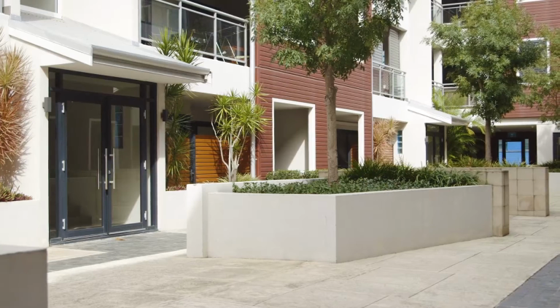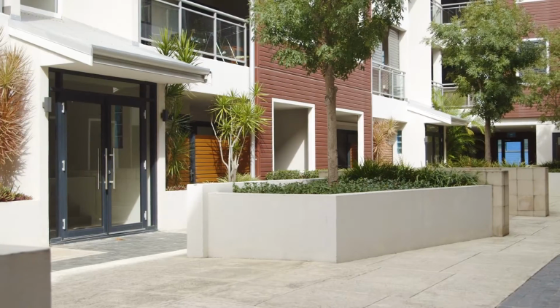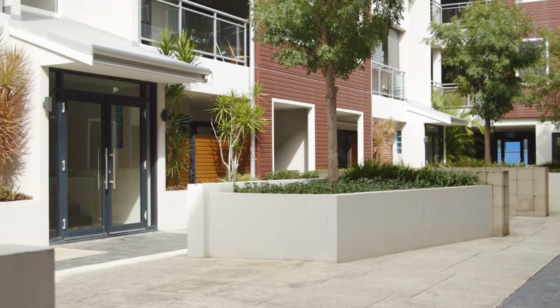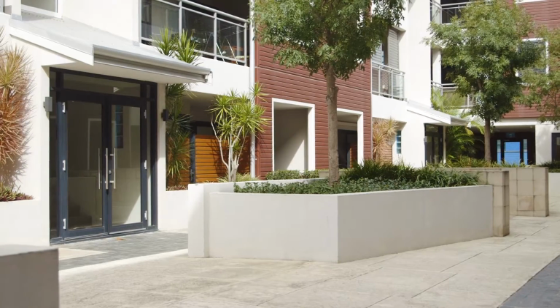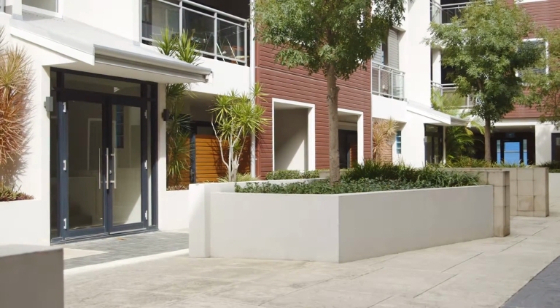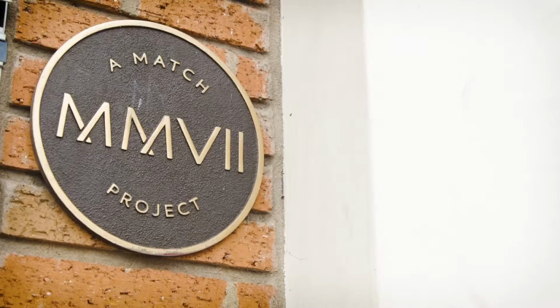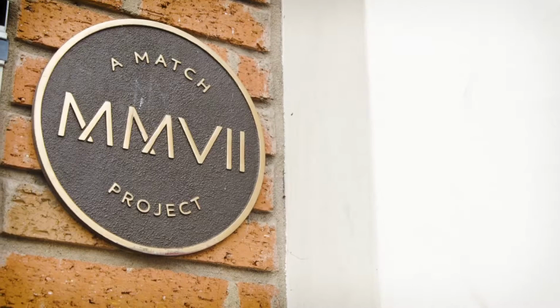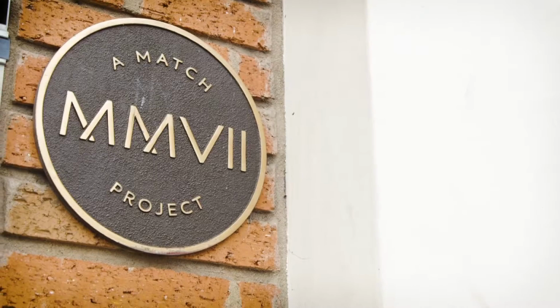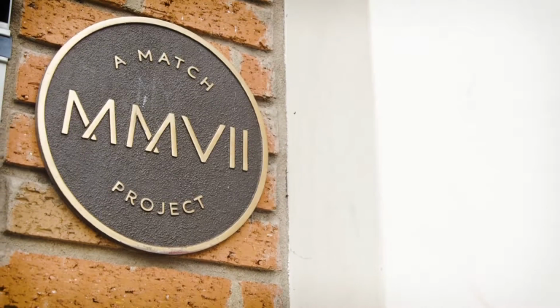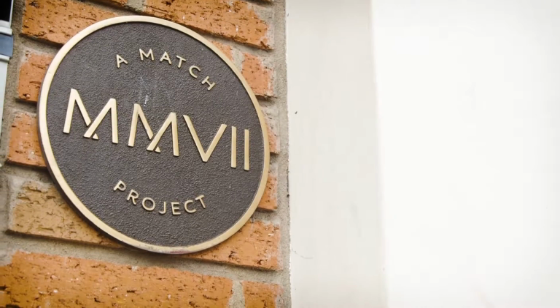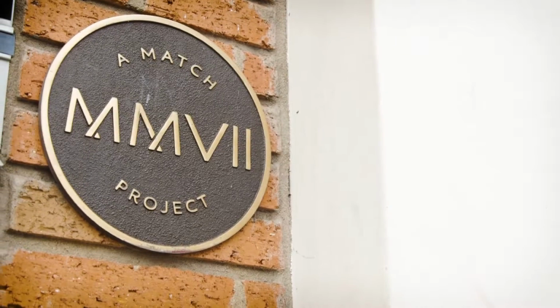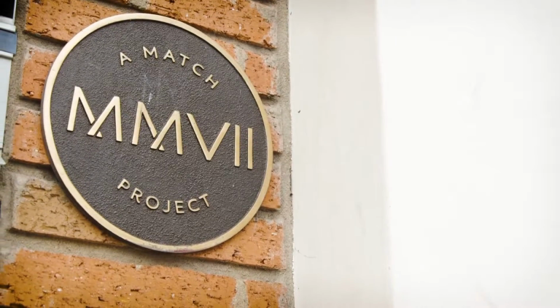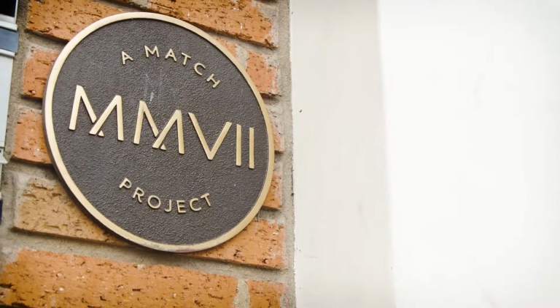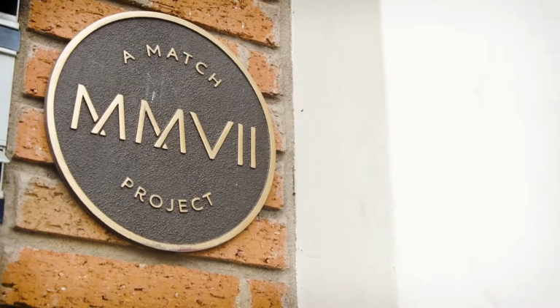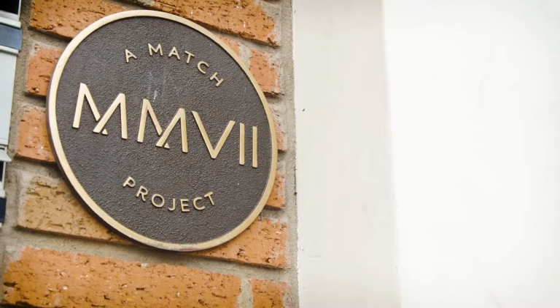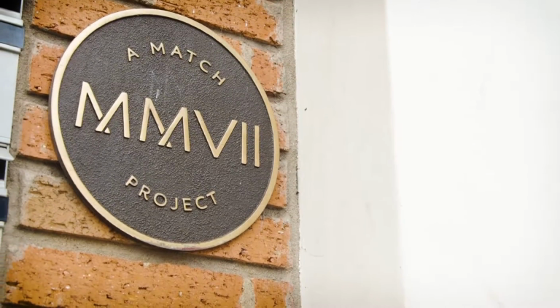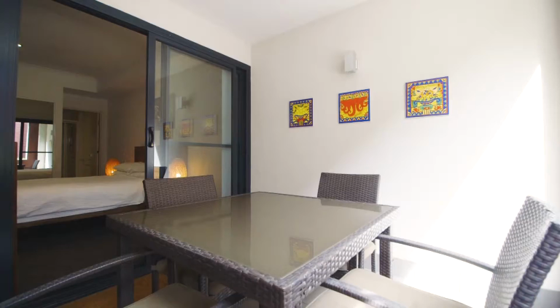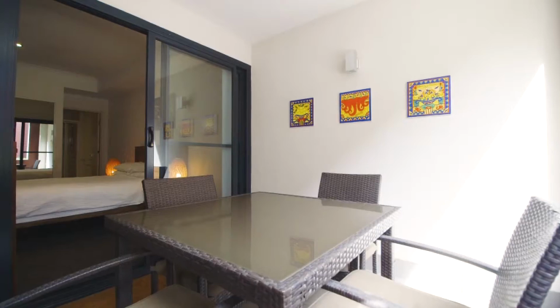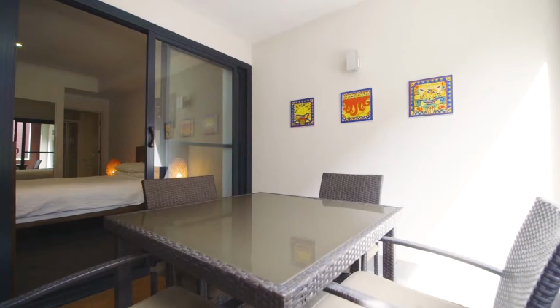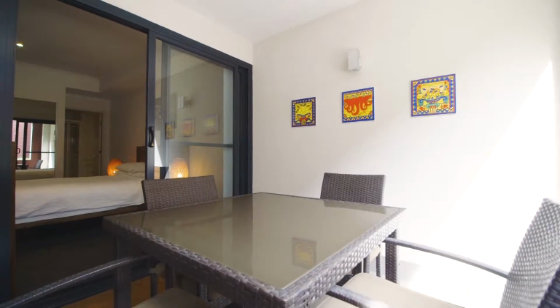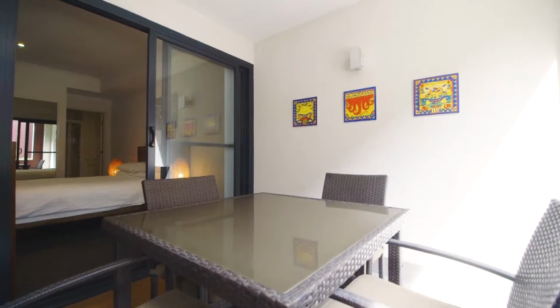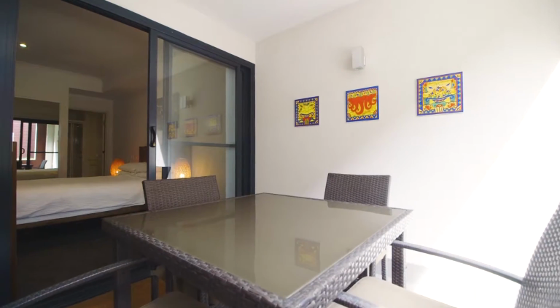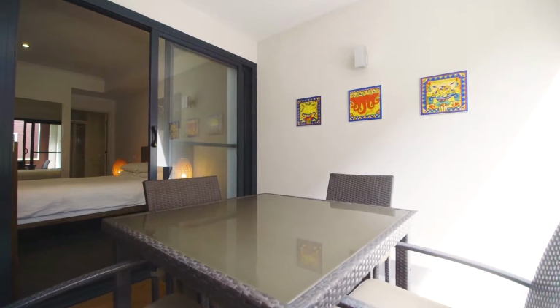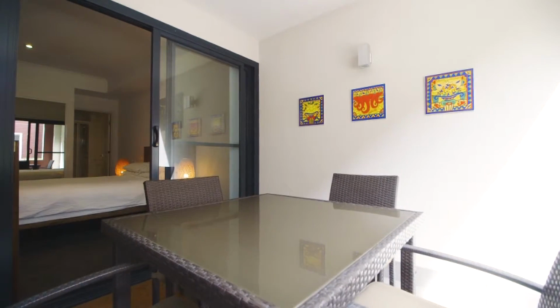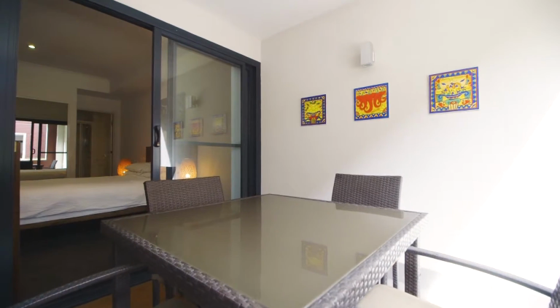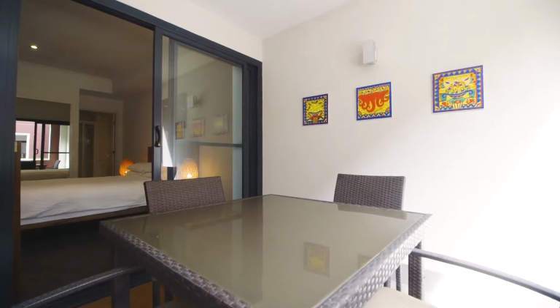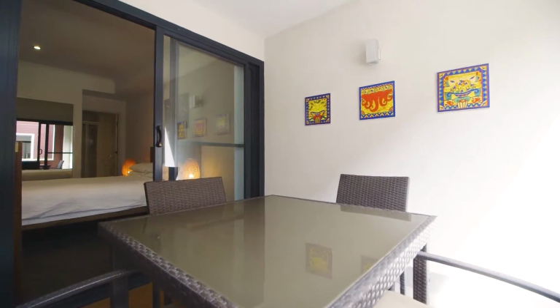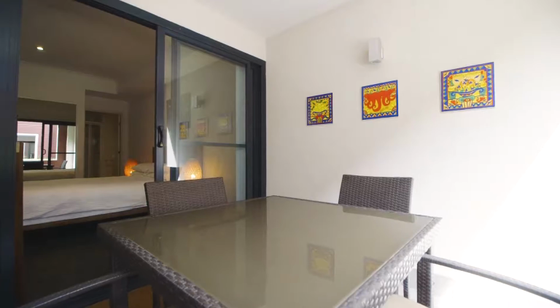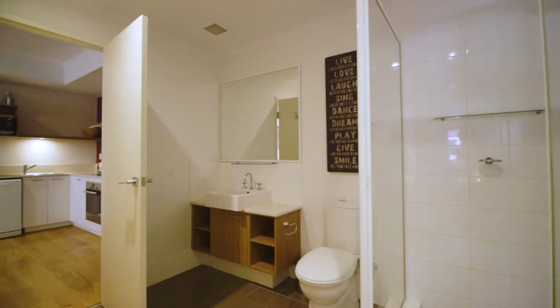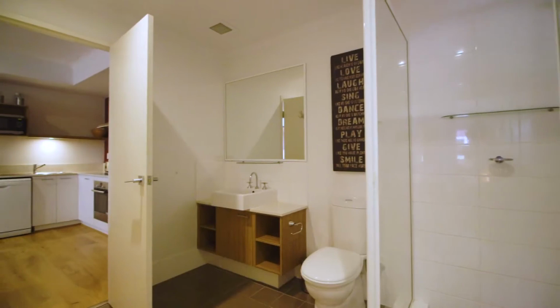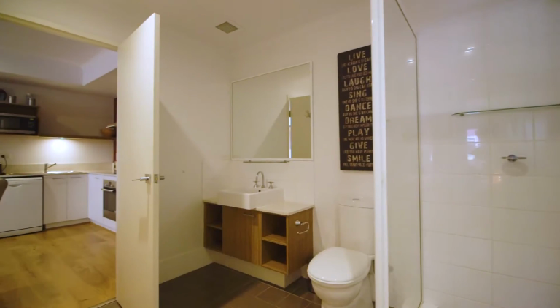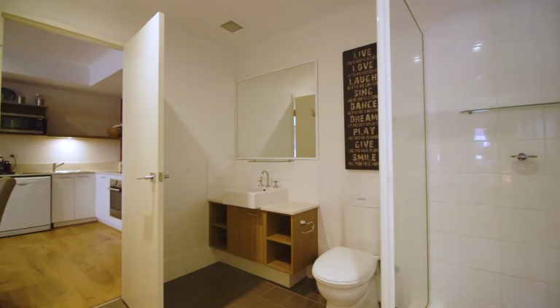Award winning and quality built by Match, this unique apartment complex has a rich history in the city.